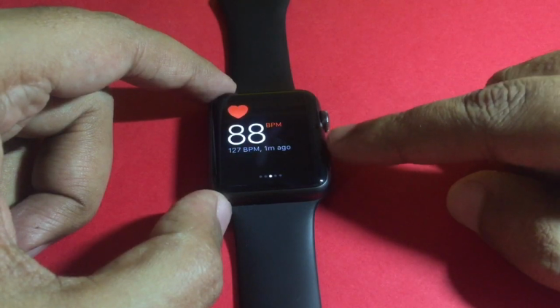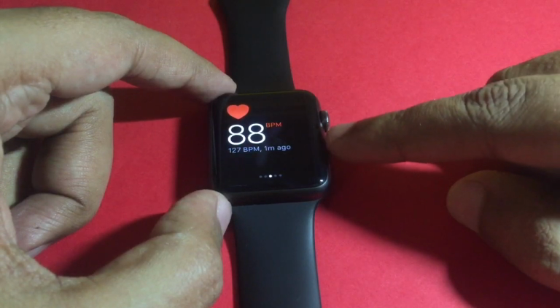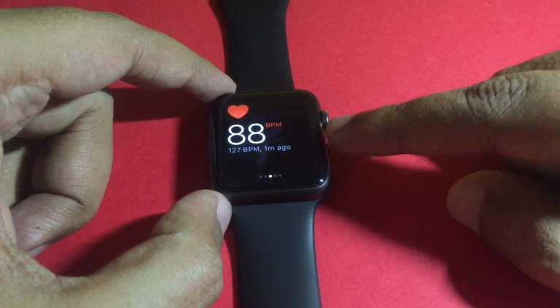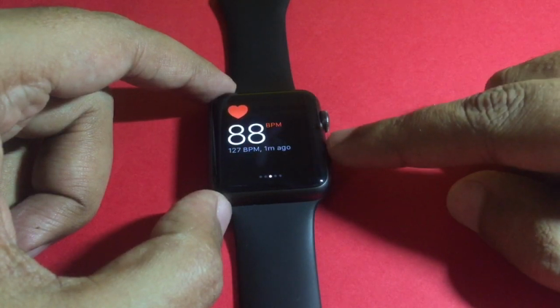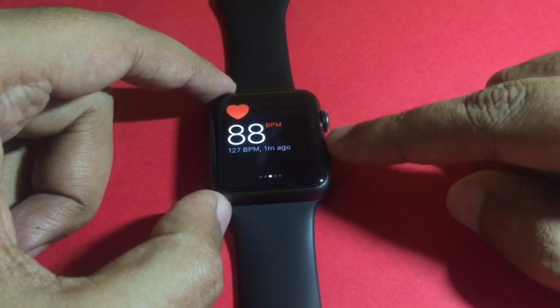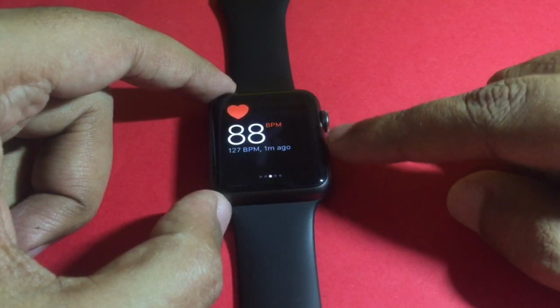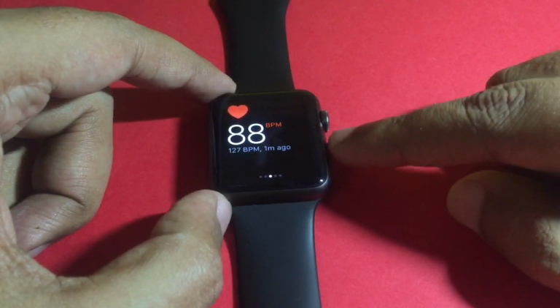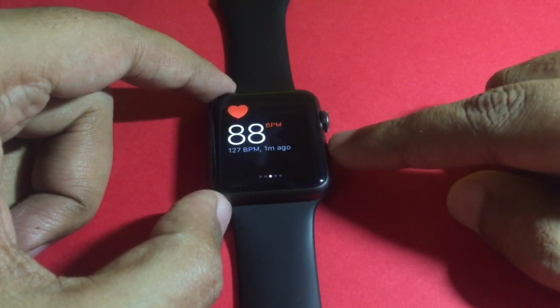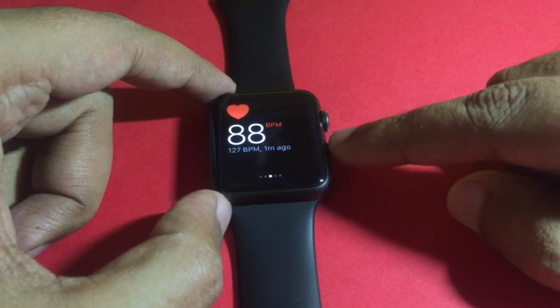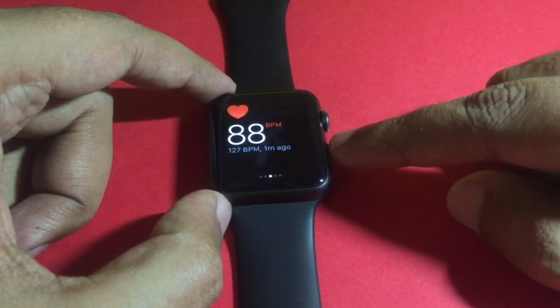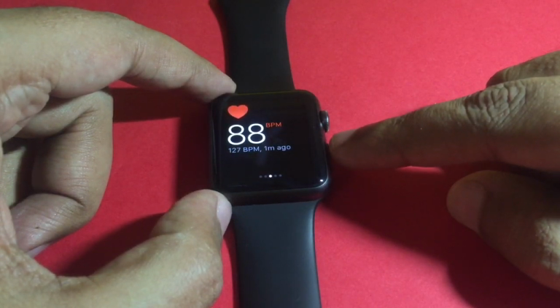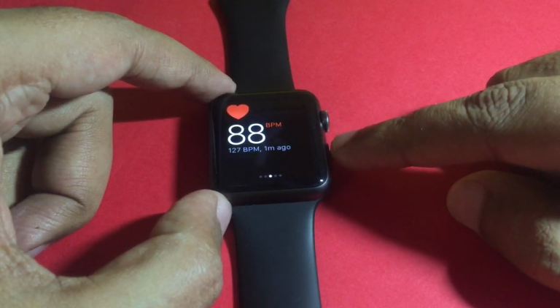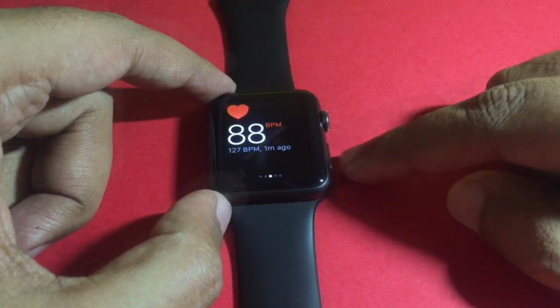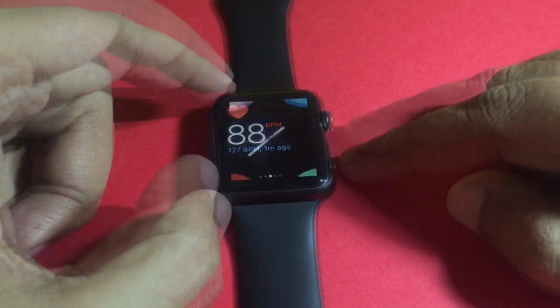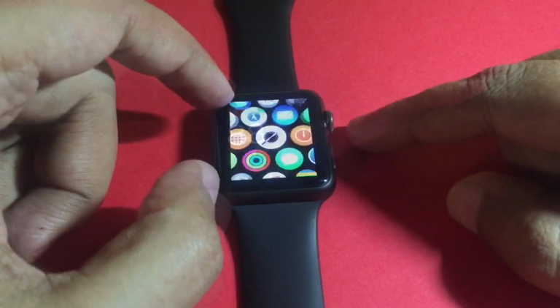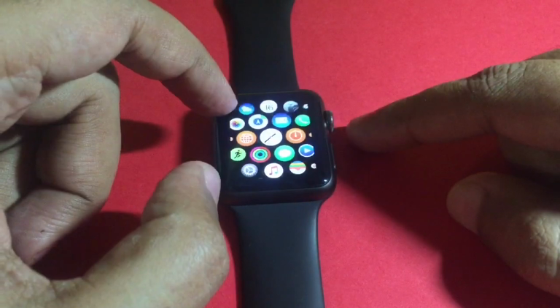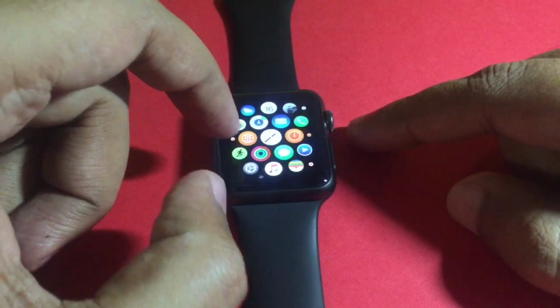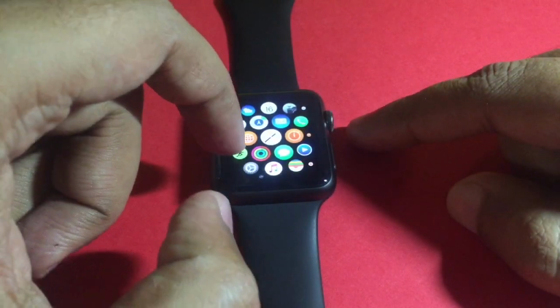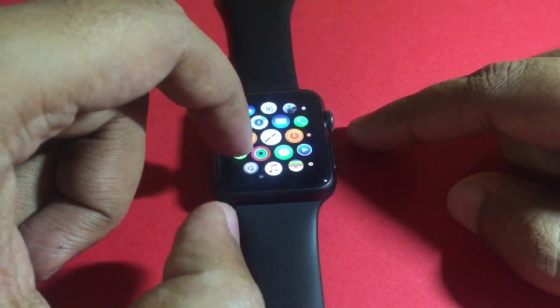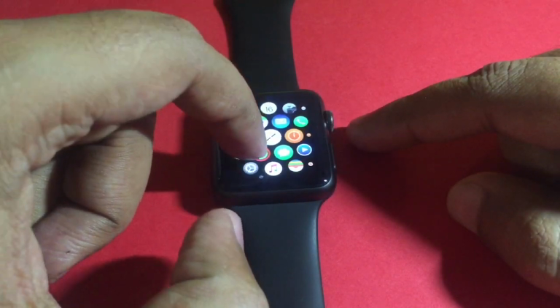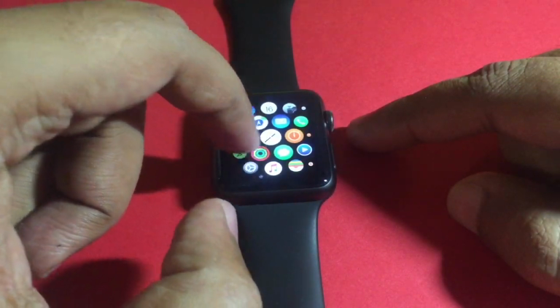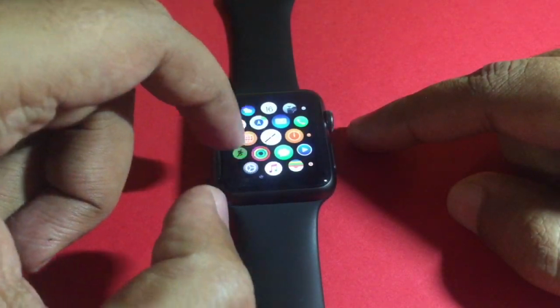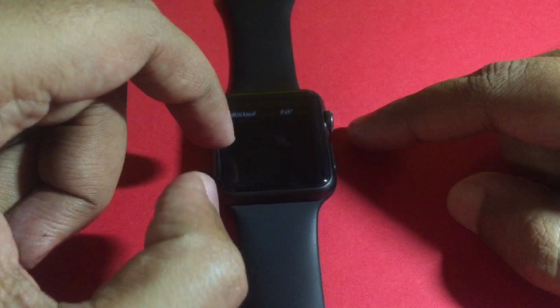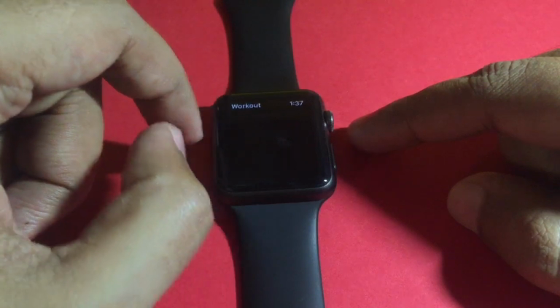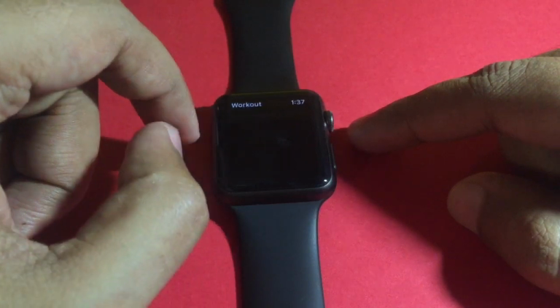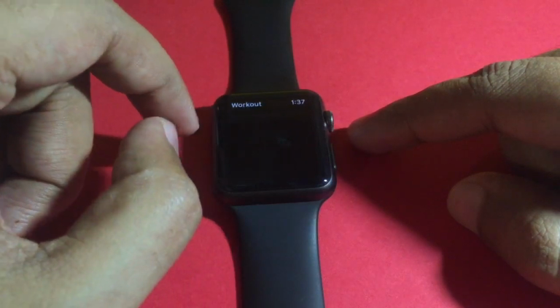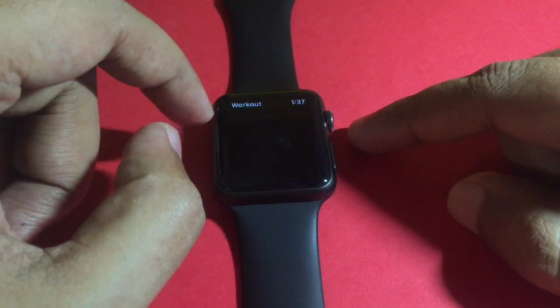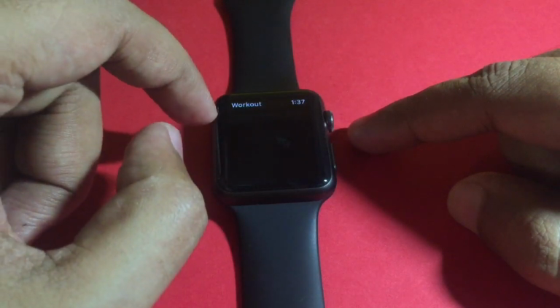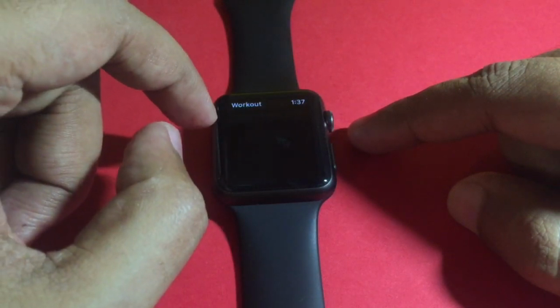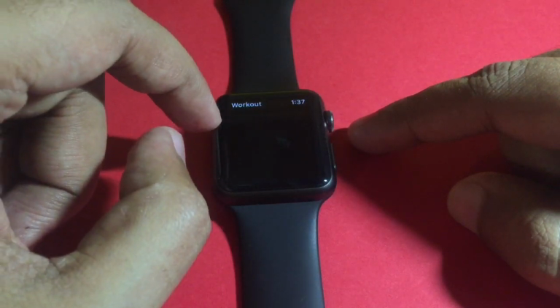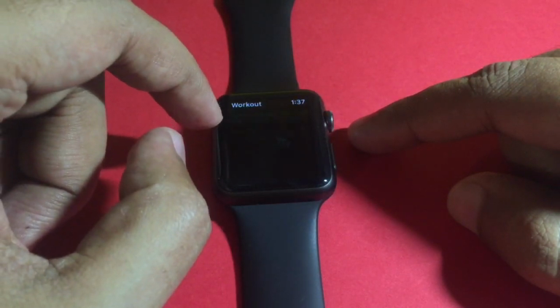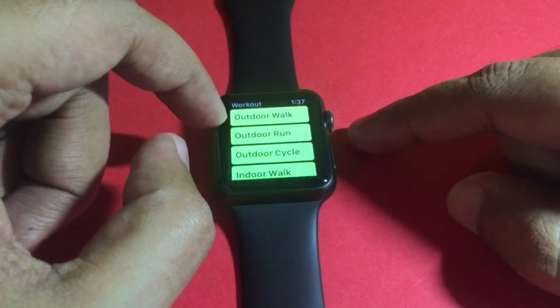Which you can see on your phone. You can also start a workout.